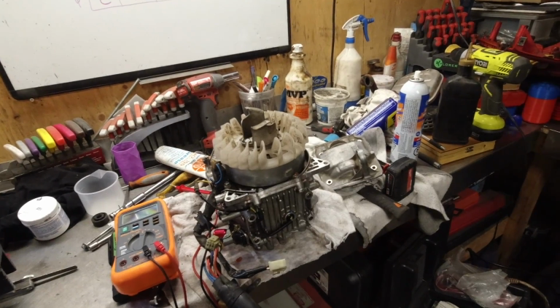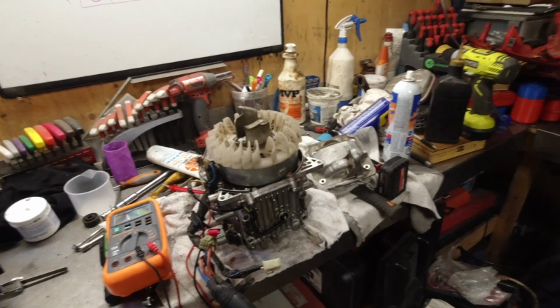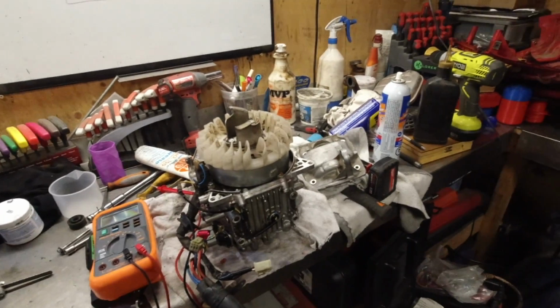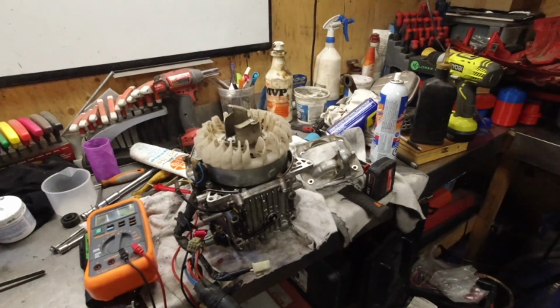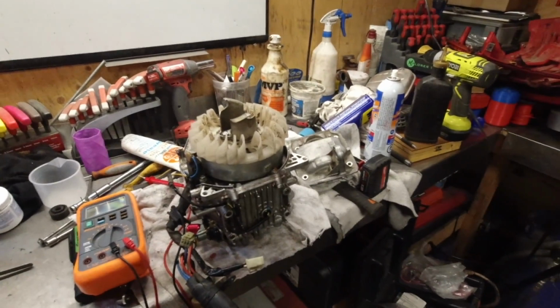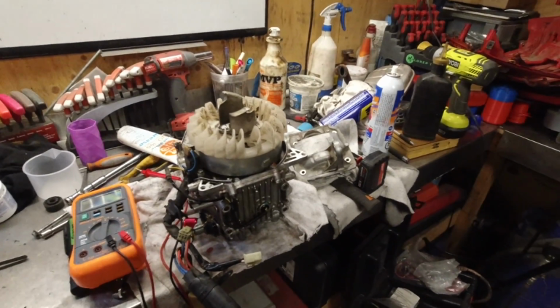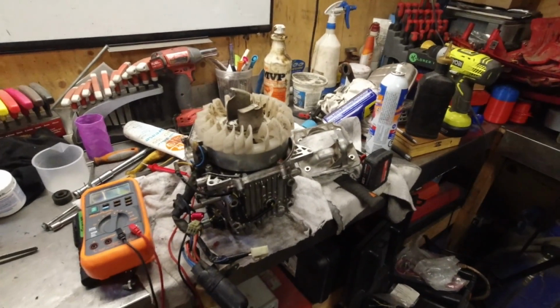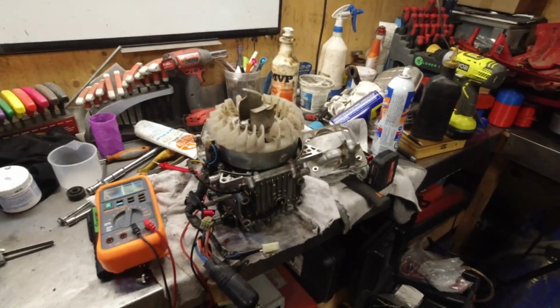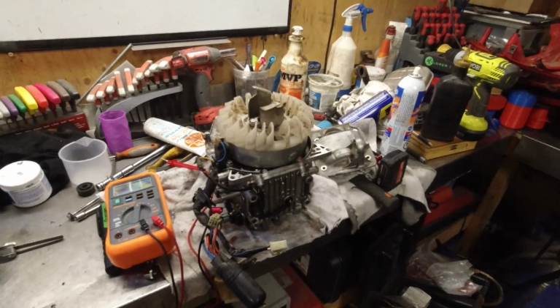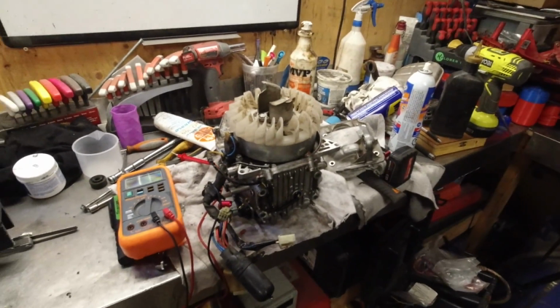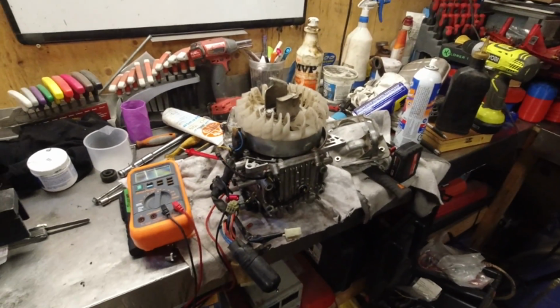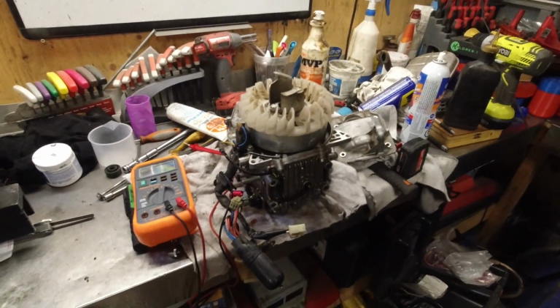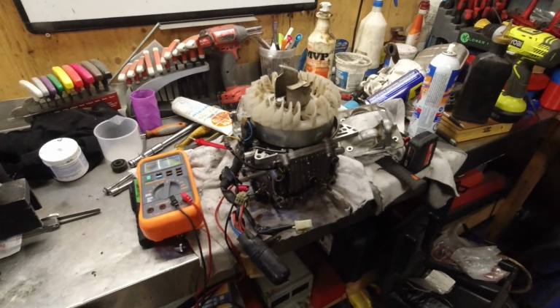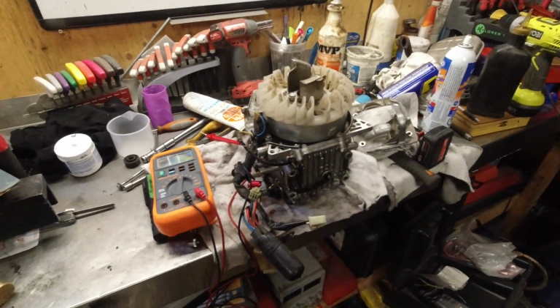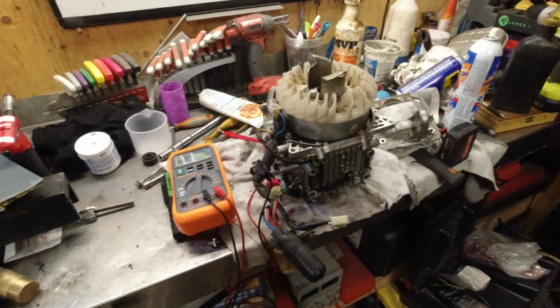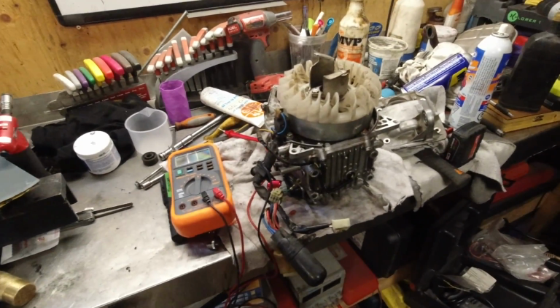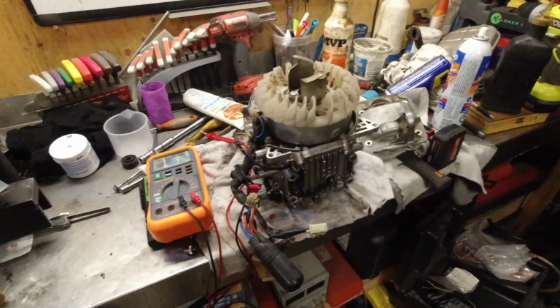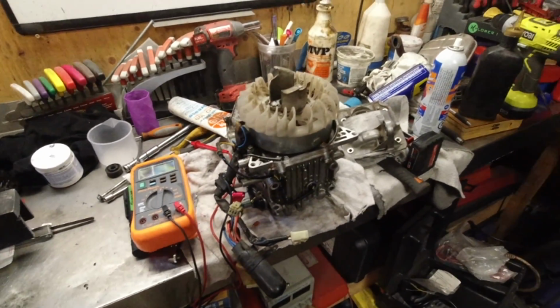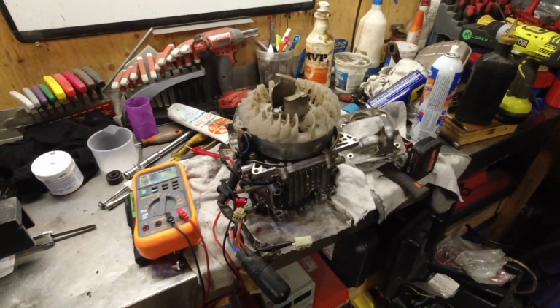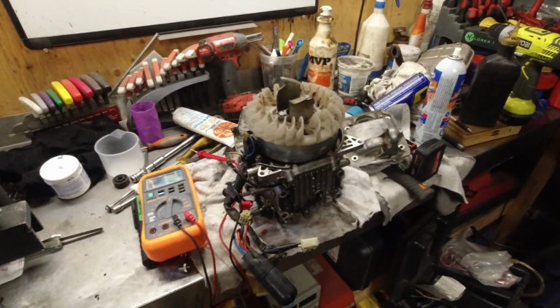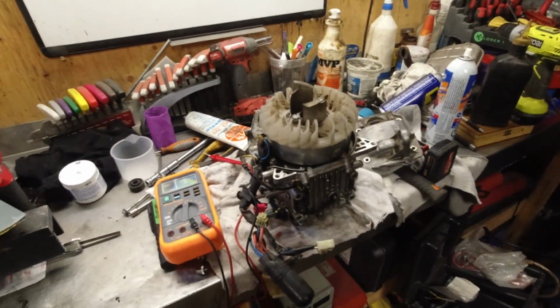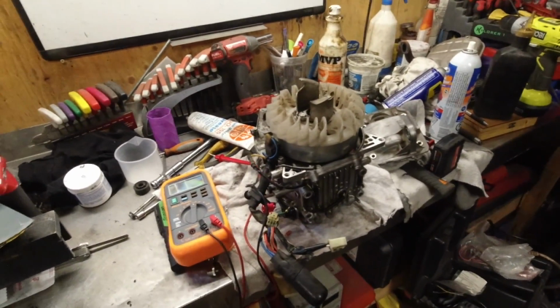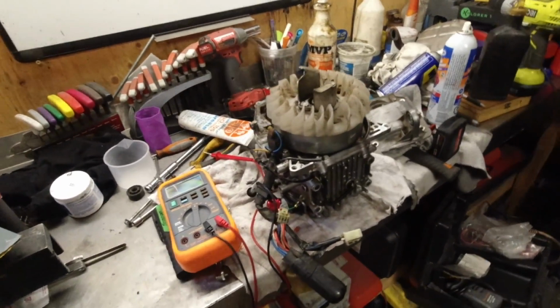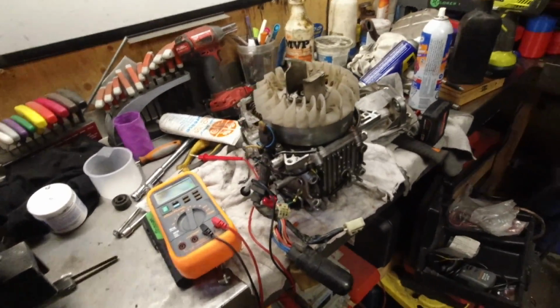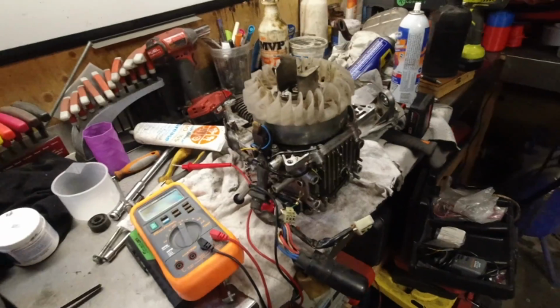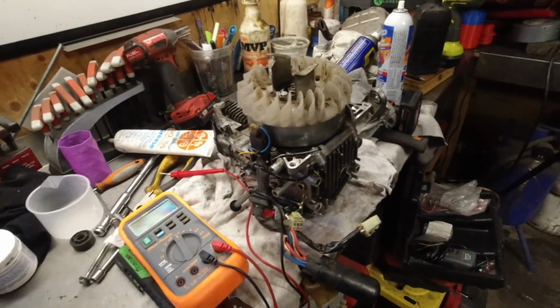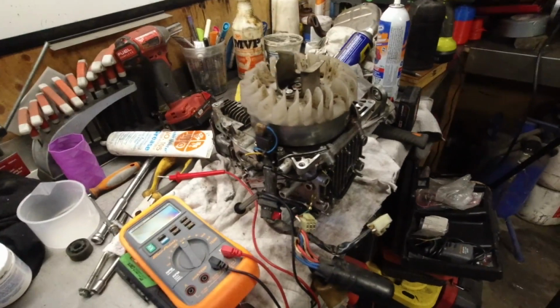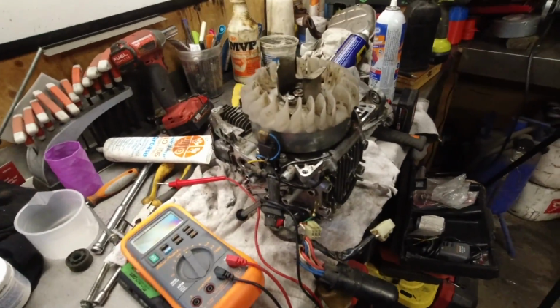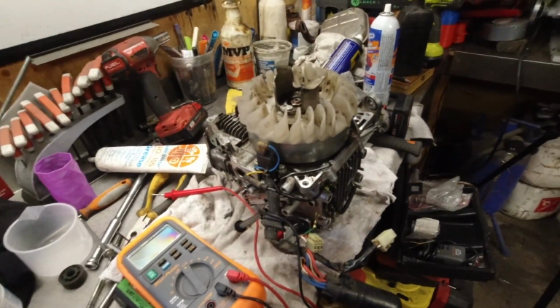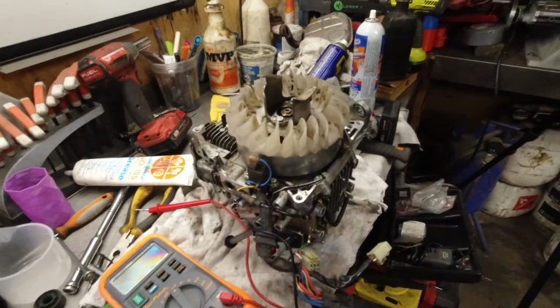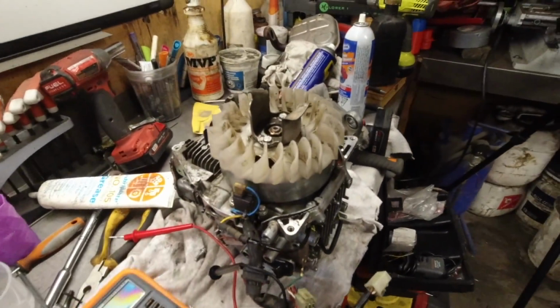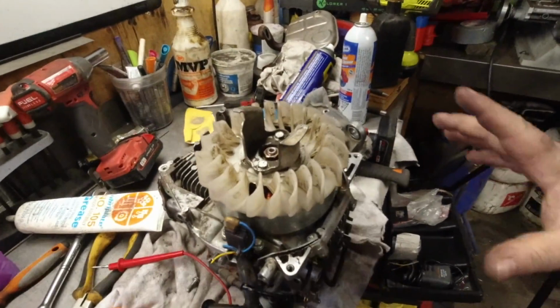Good day everybody, welcome to today's video. In today's video, if you have a no-power condition in your Honda EU2000i, we're going to be testing the stator.